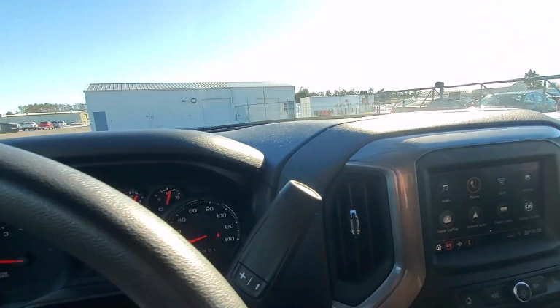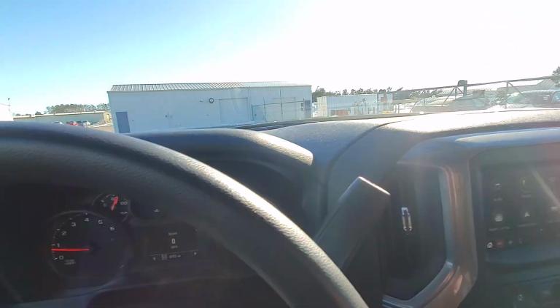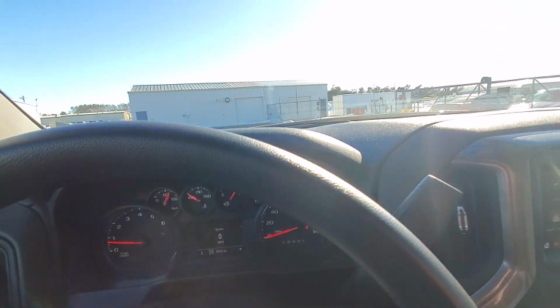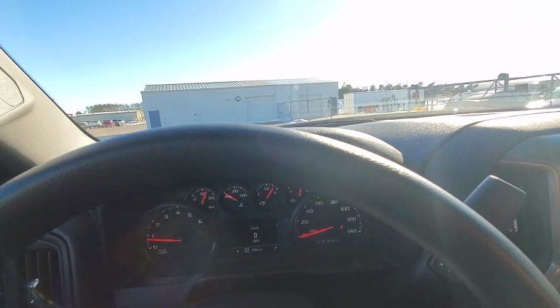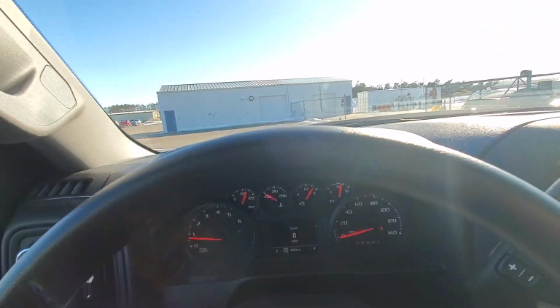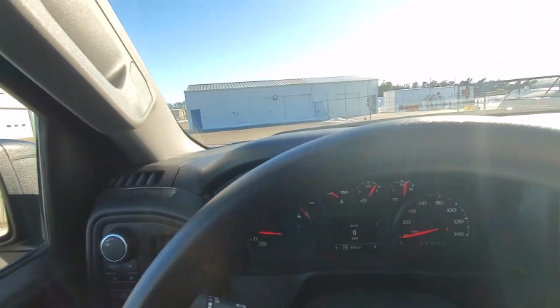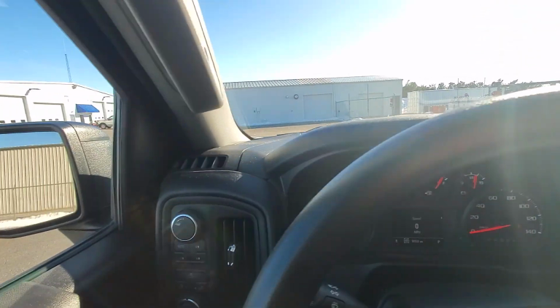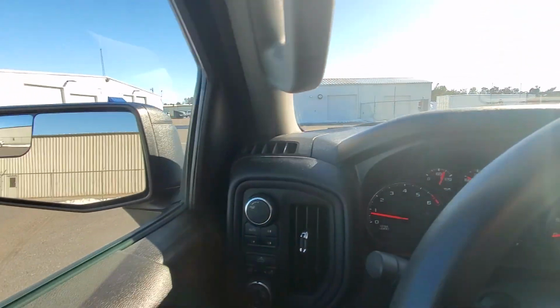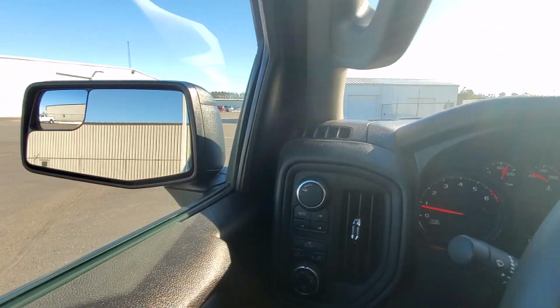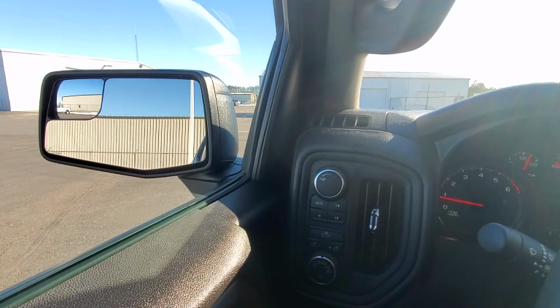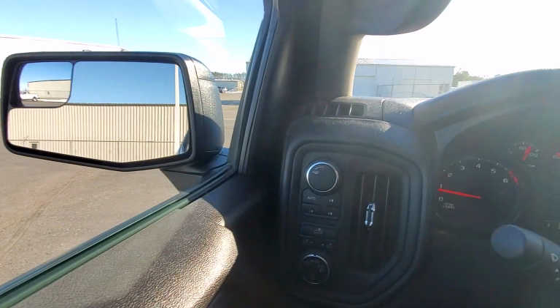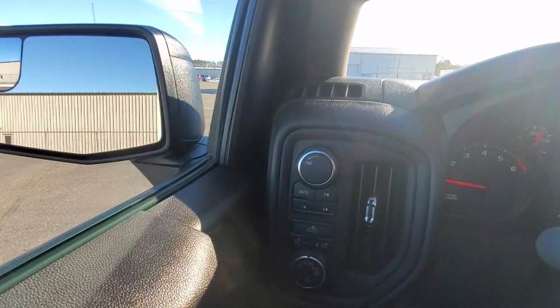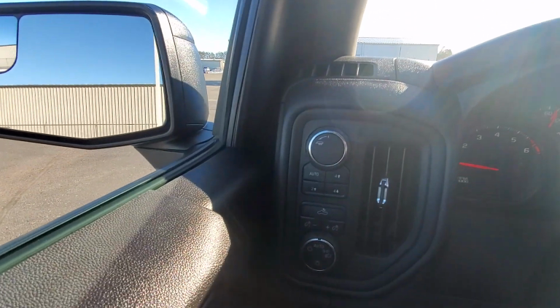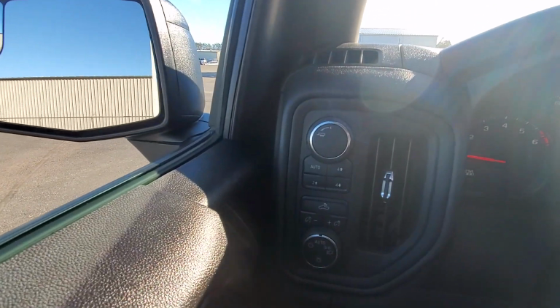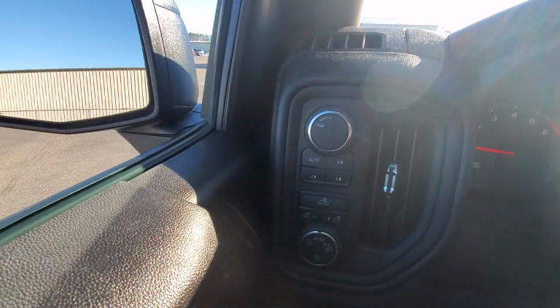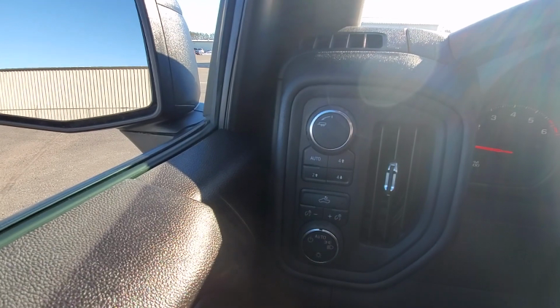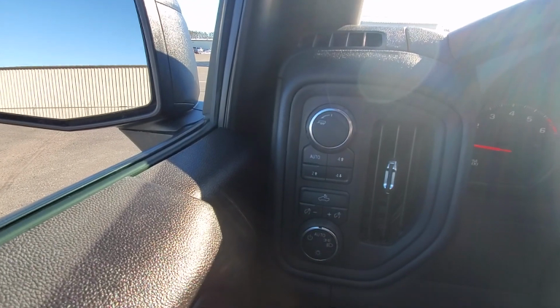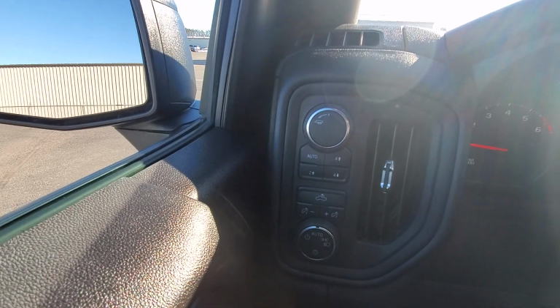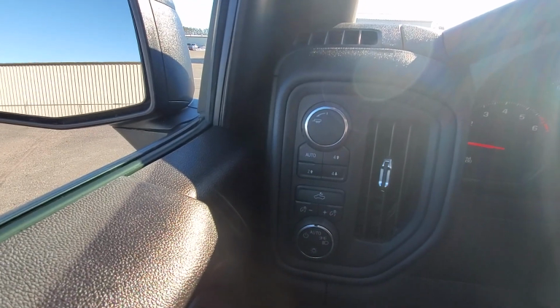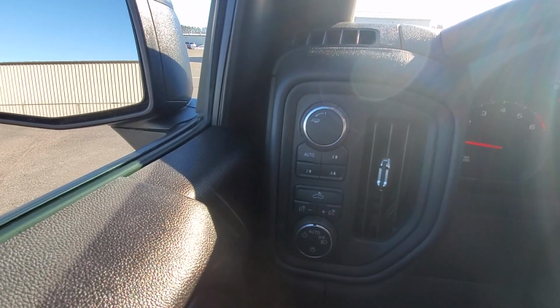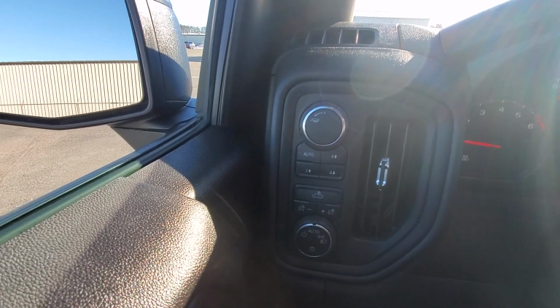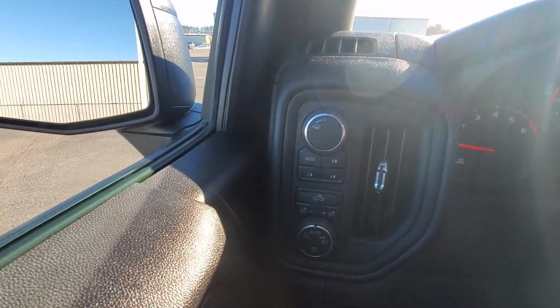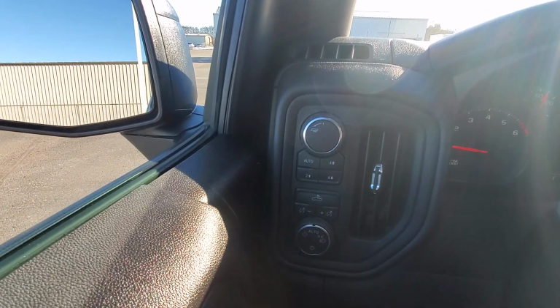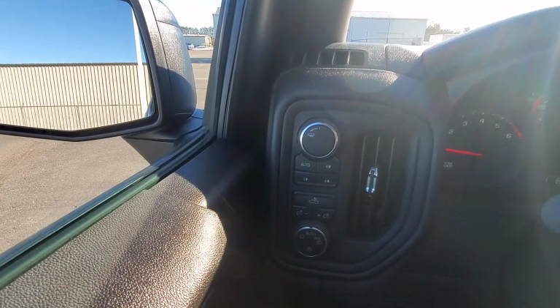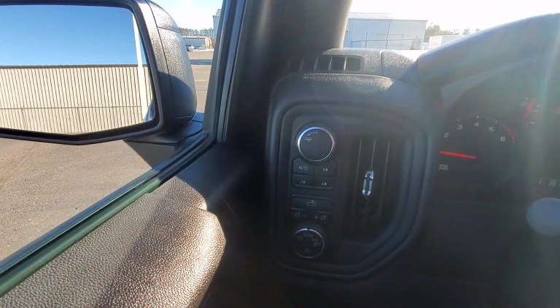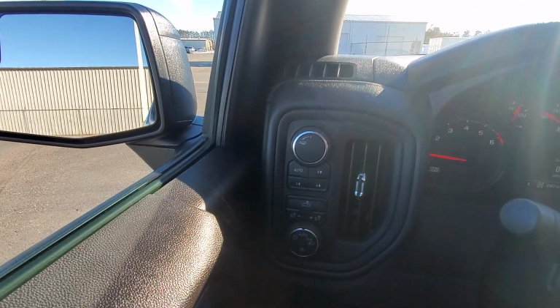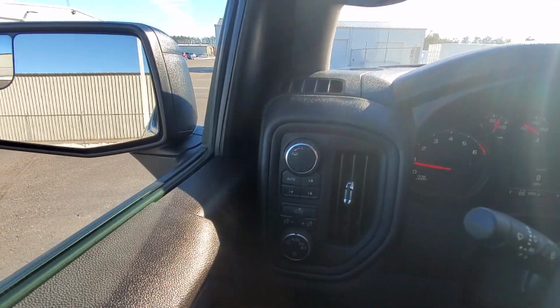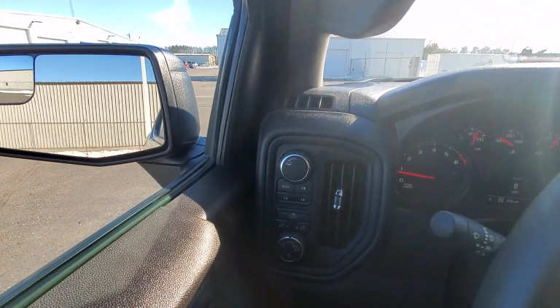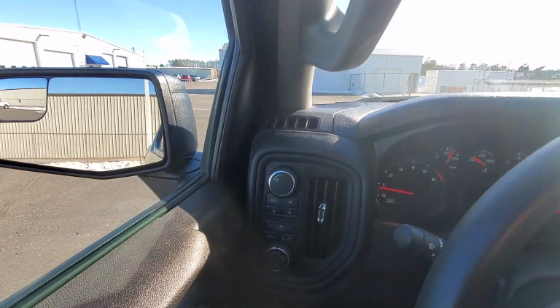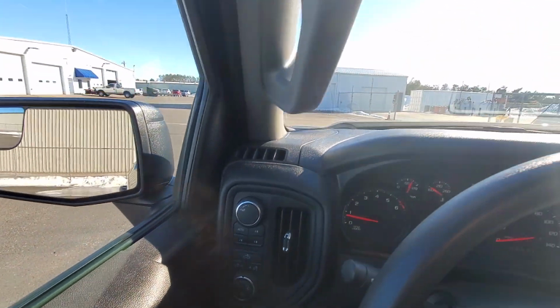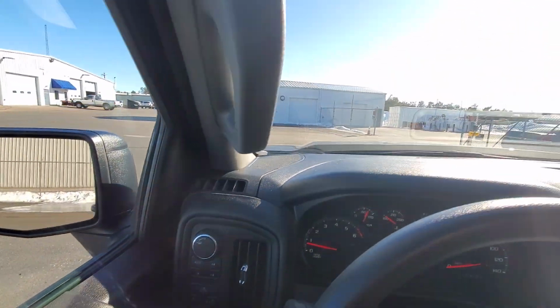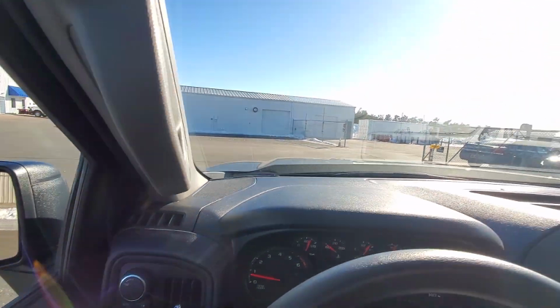Nice truck here. We also have the auto four-wheel drive mode for those of you that like that.